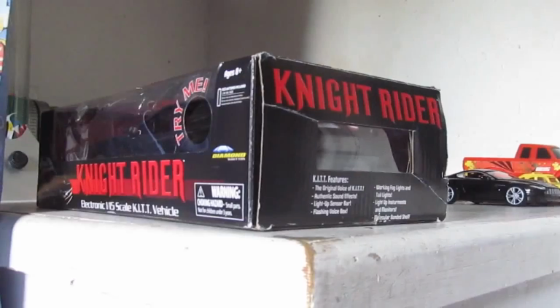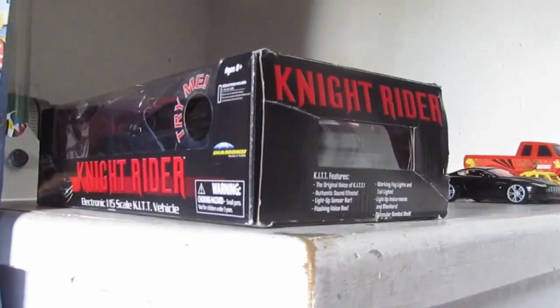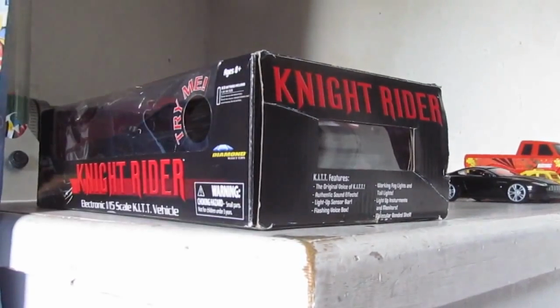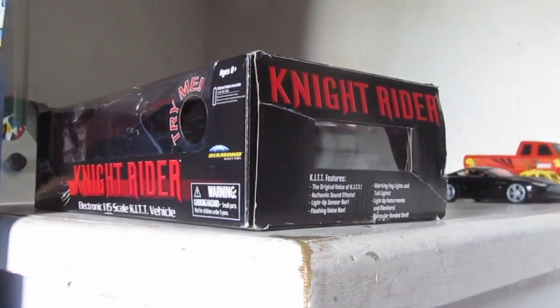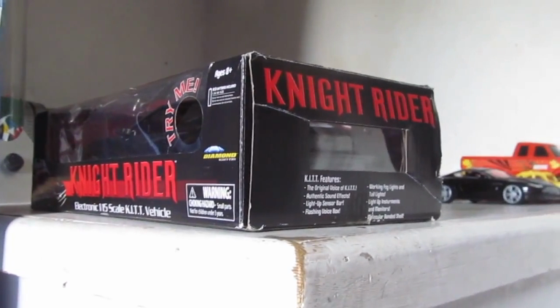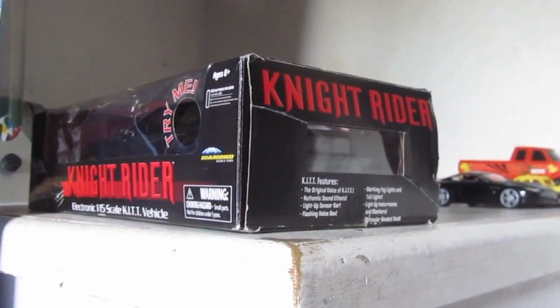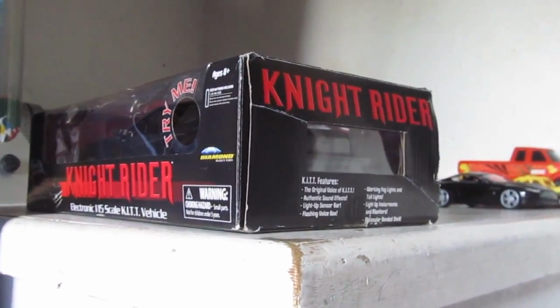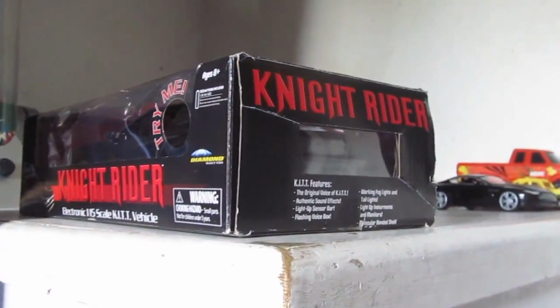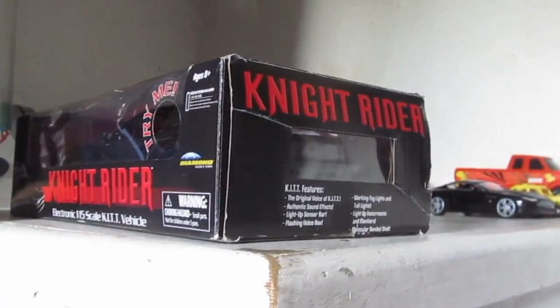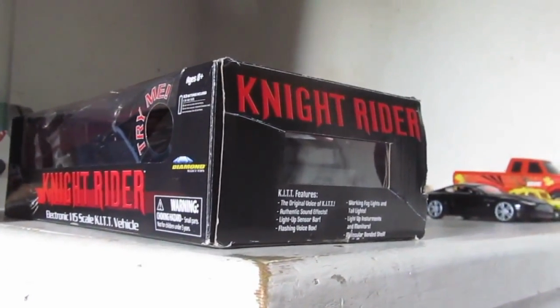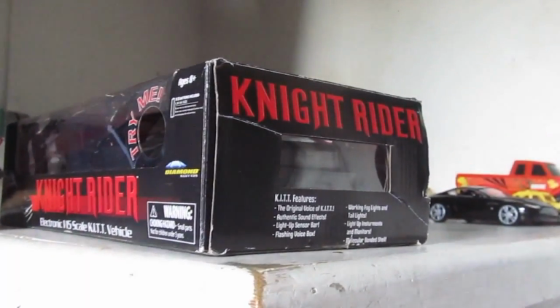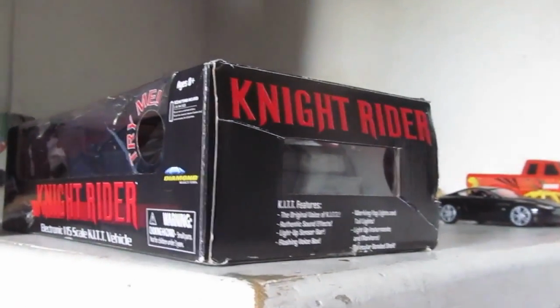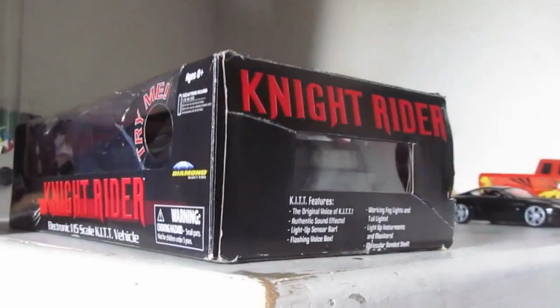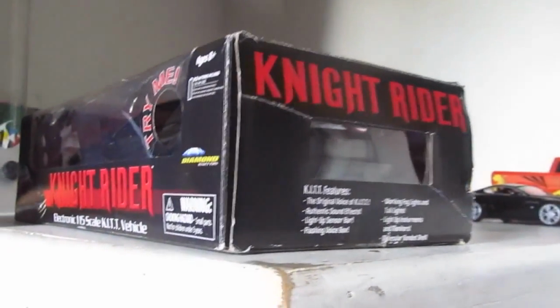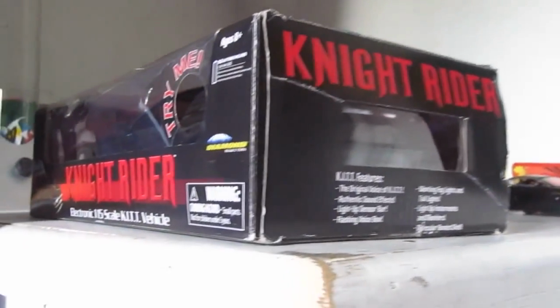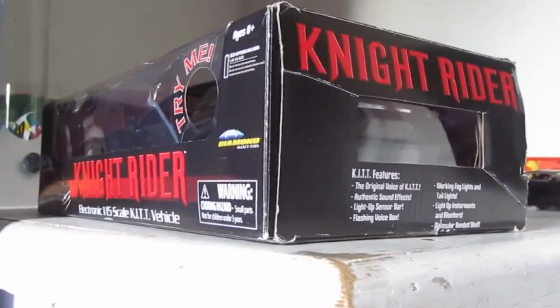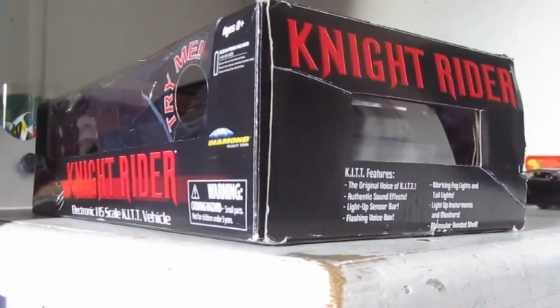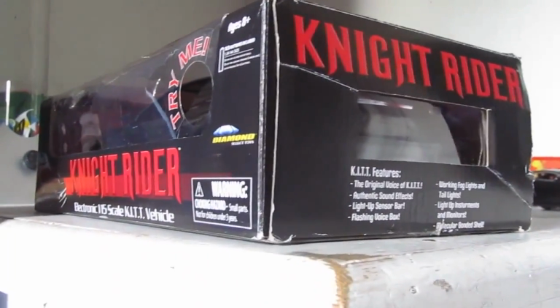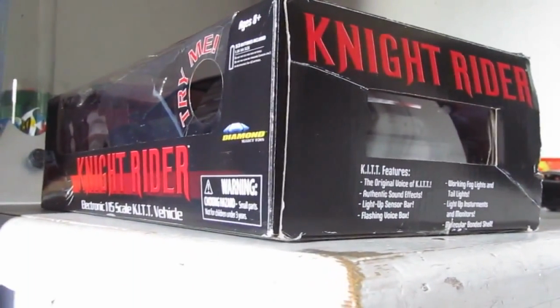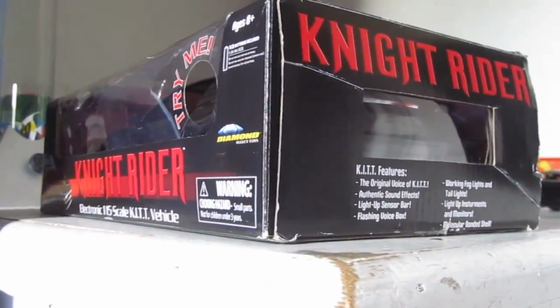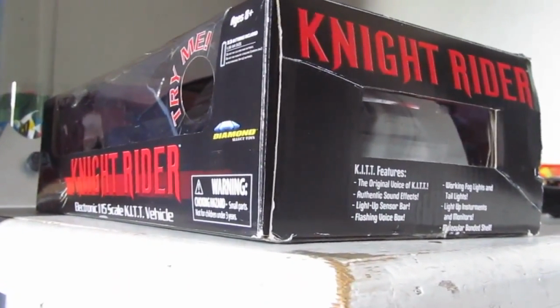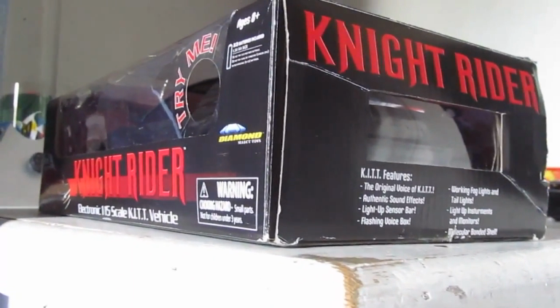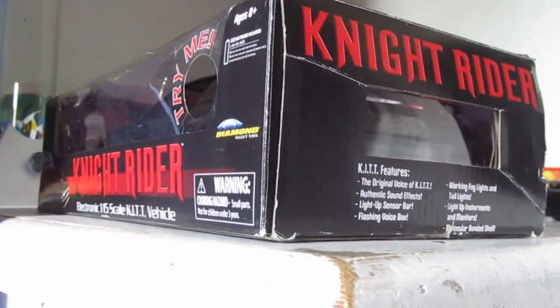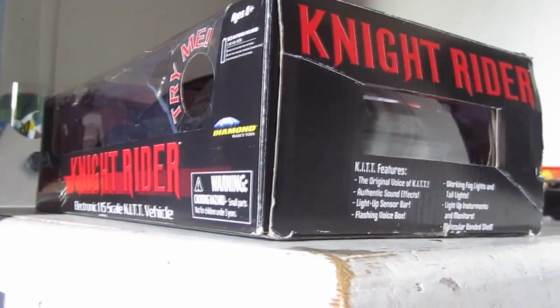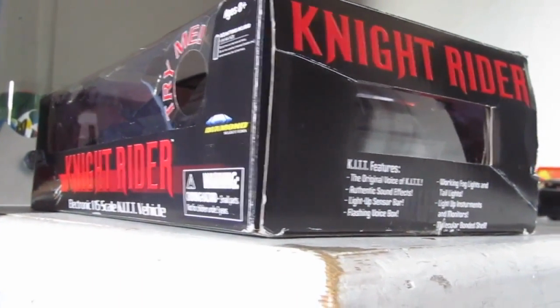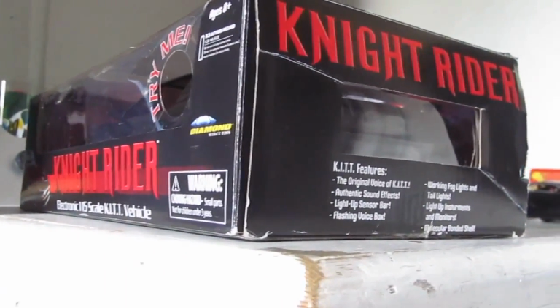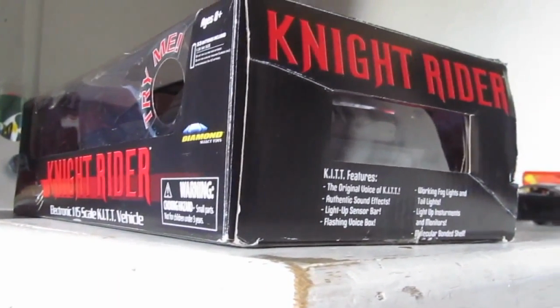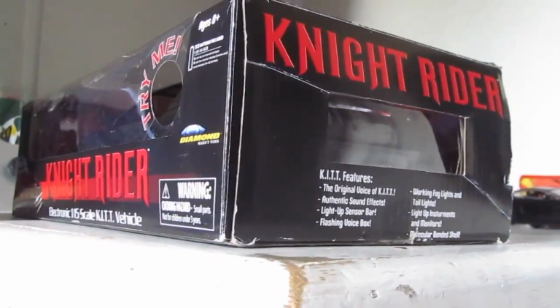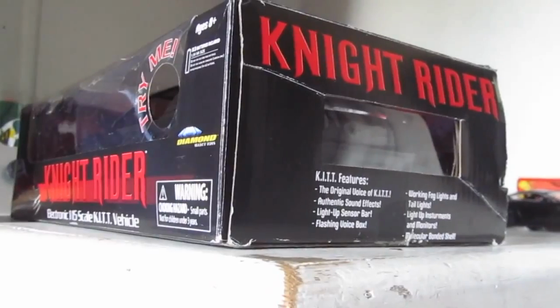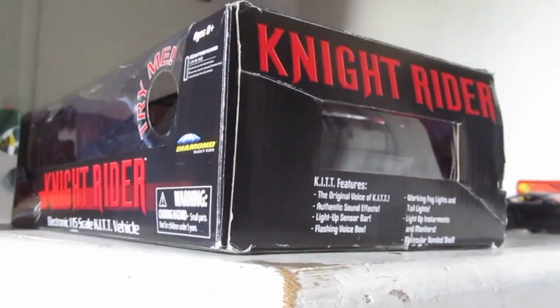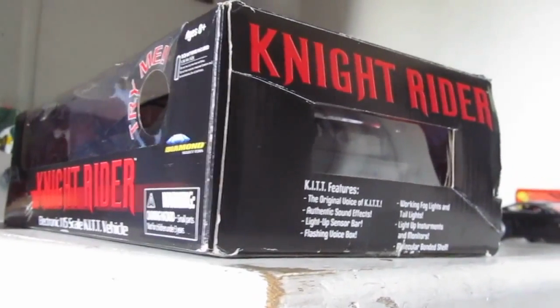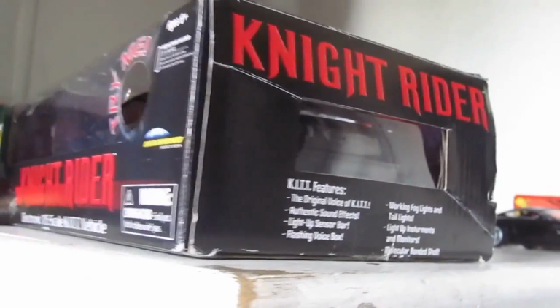Hi, Ricky Tern here. Now this is the Diamond Select 1/15th scale Kit vehicle.